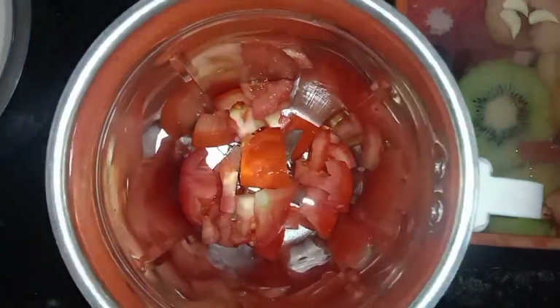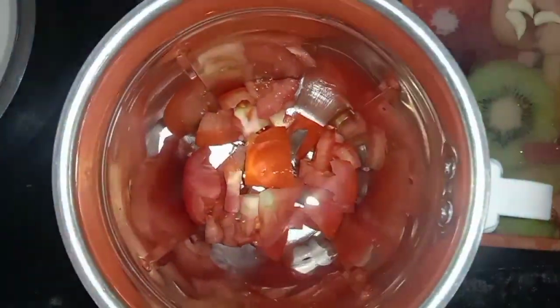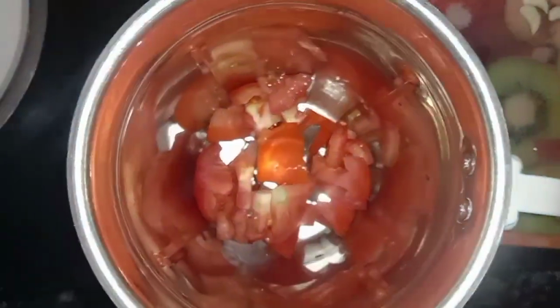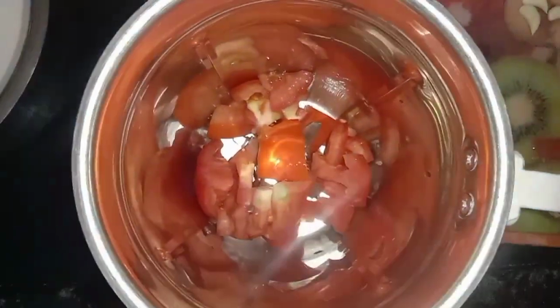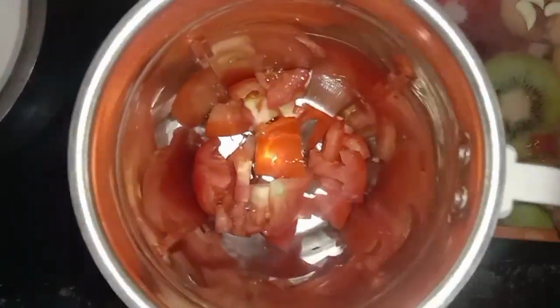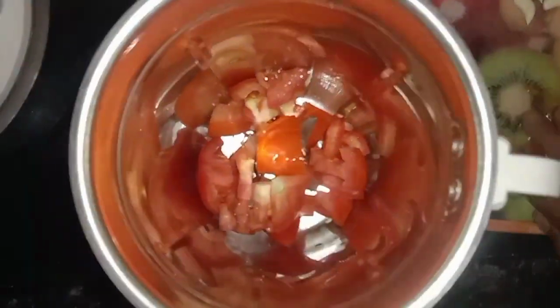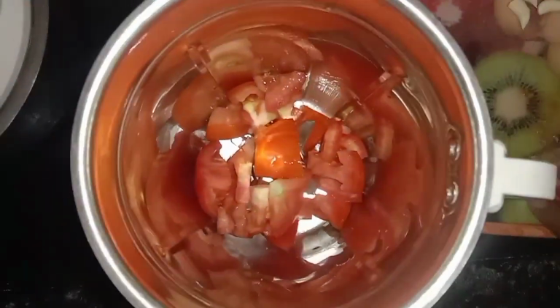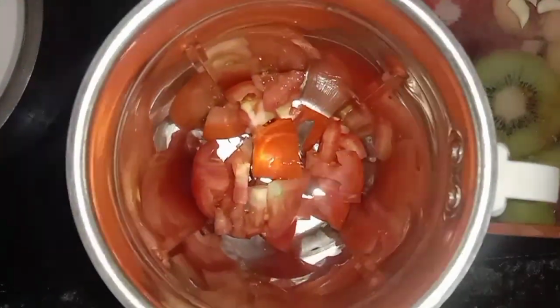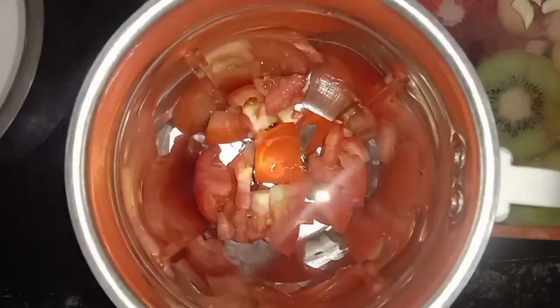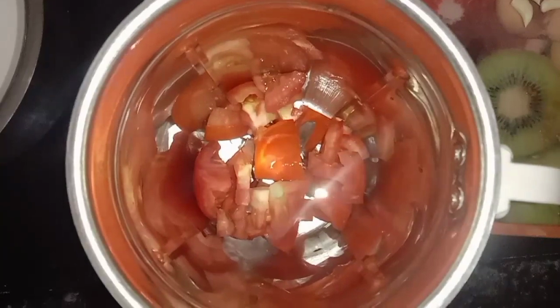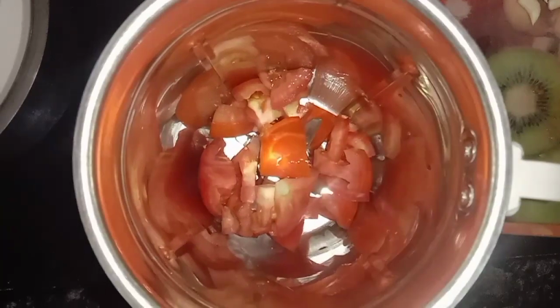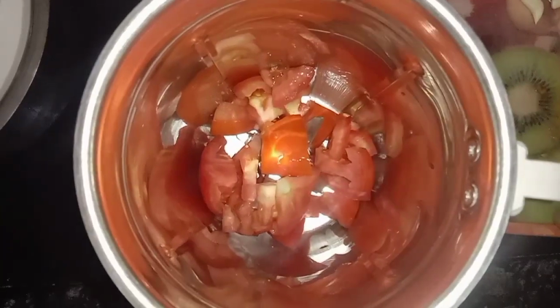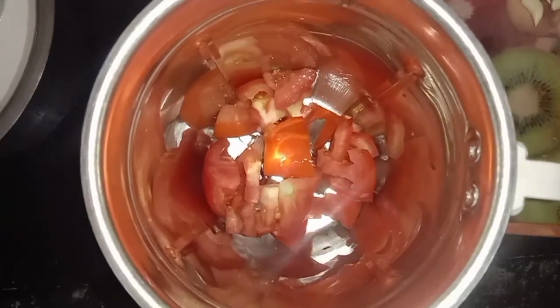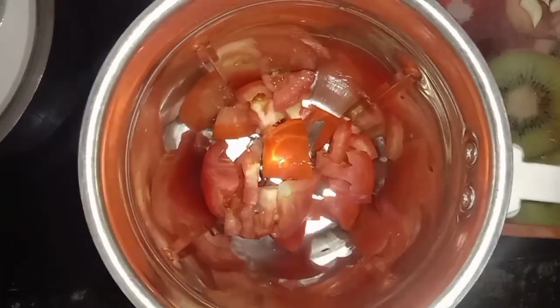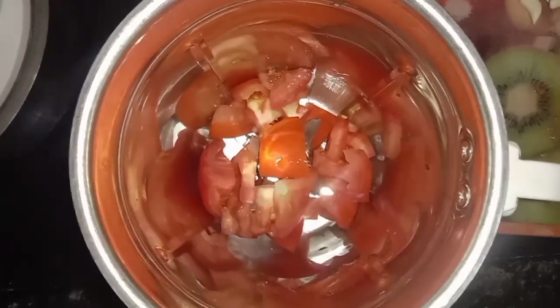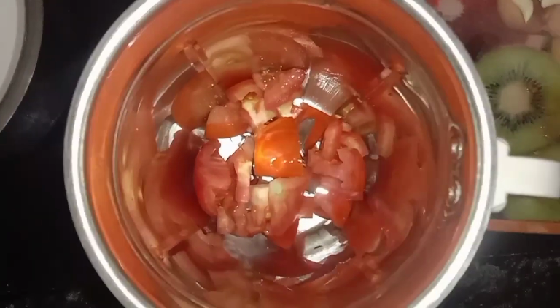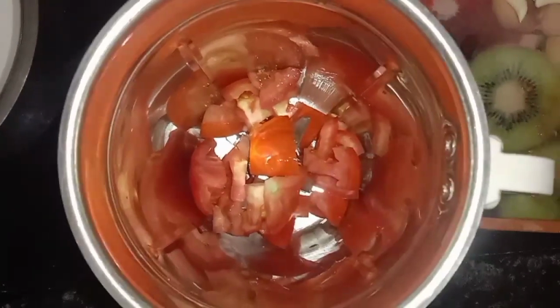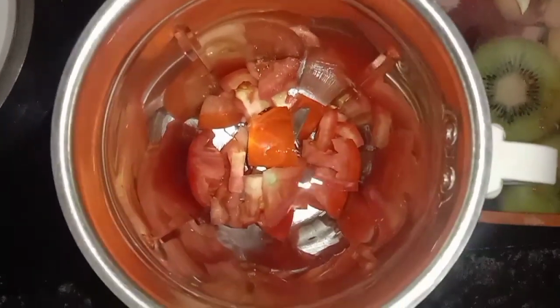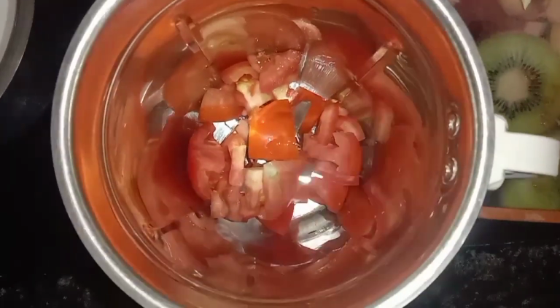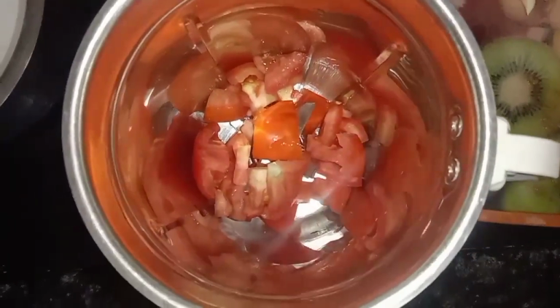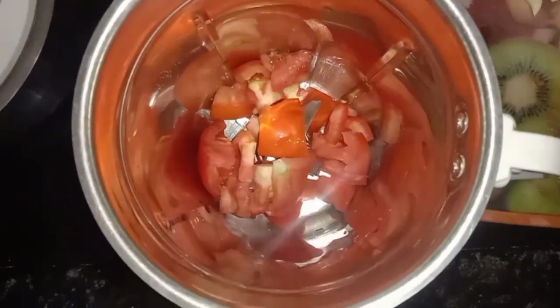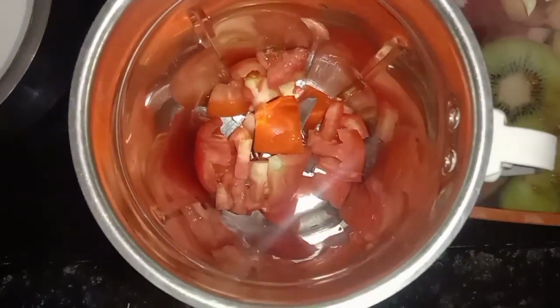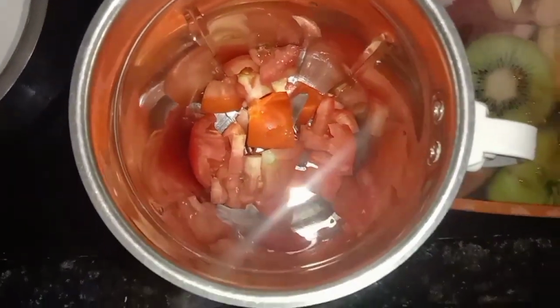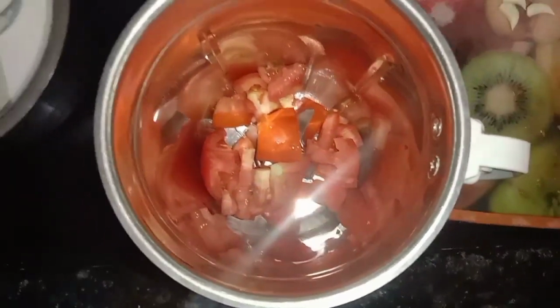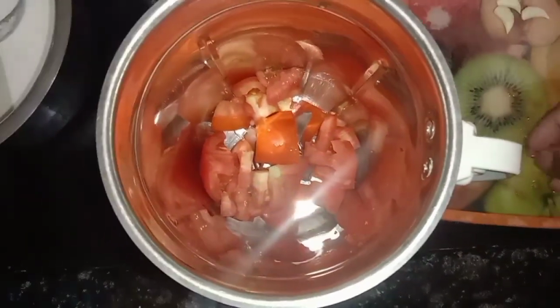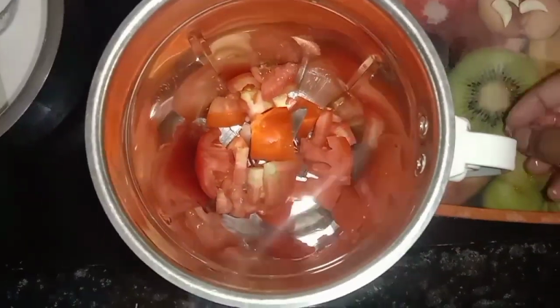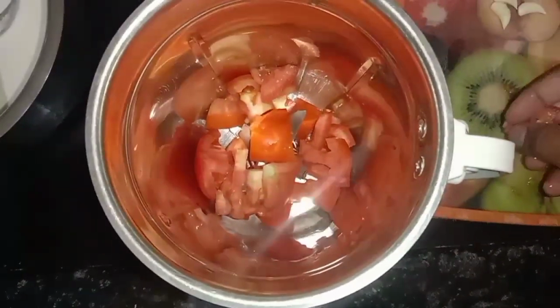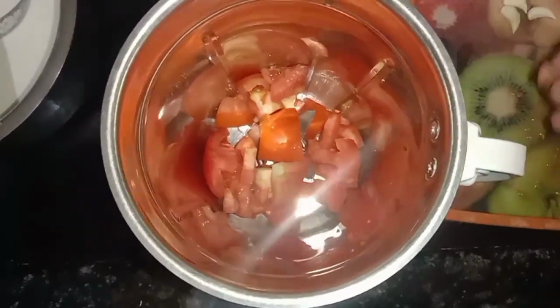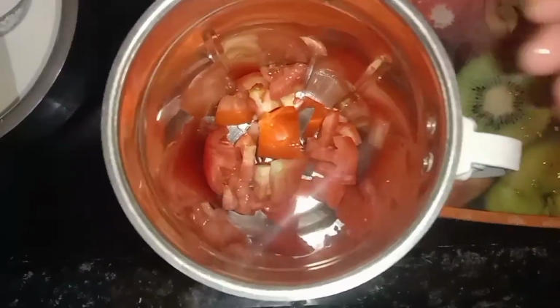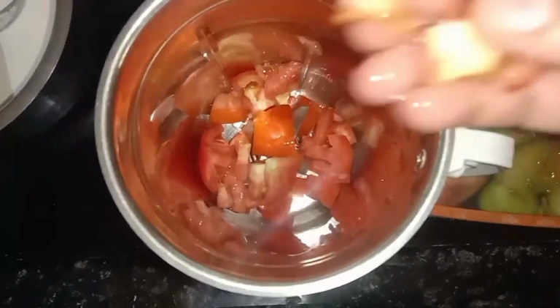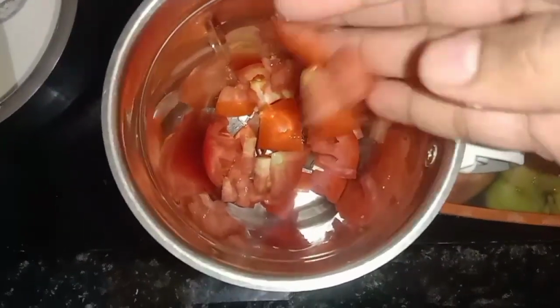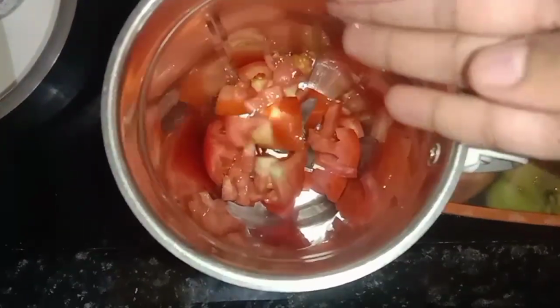You will add the tomatoes in small pieces, cut them finely and add them in as well.